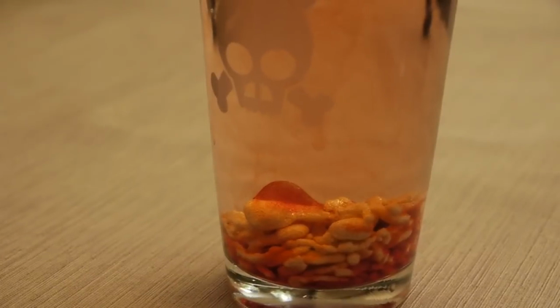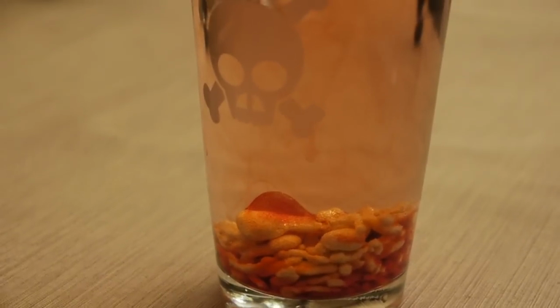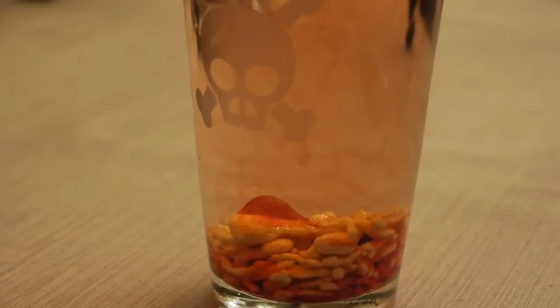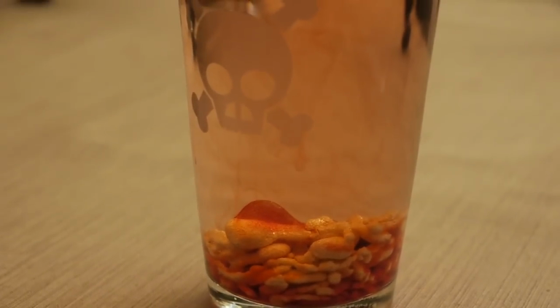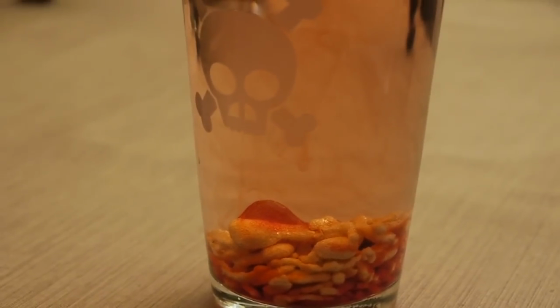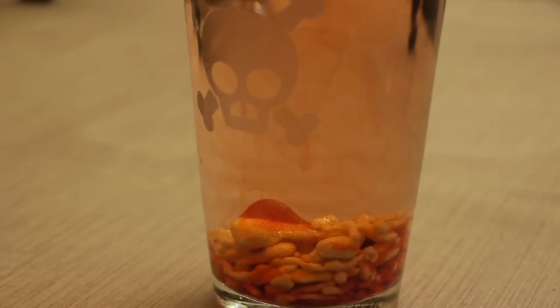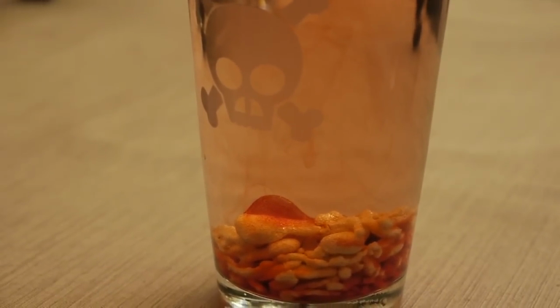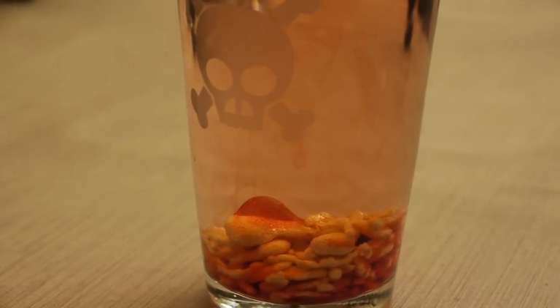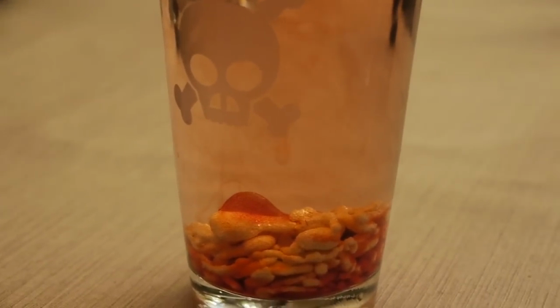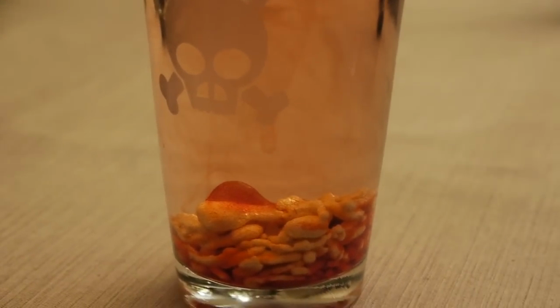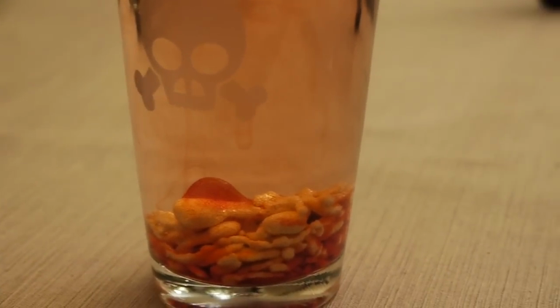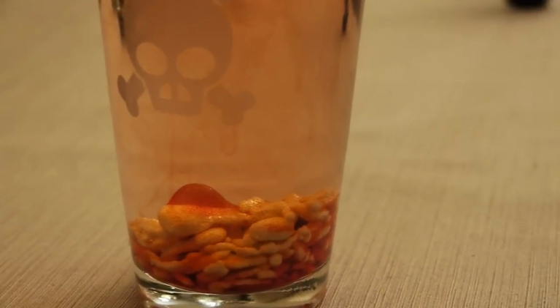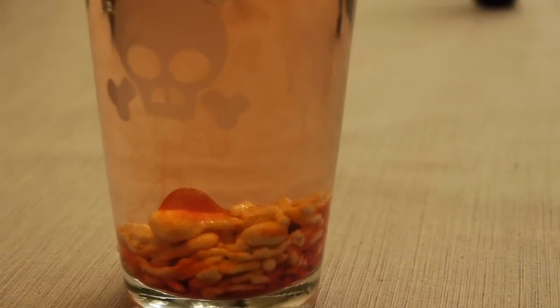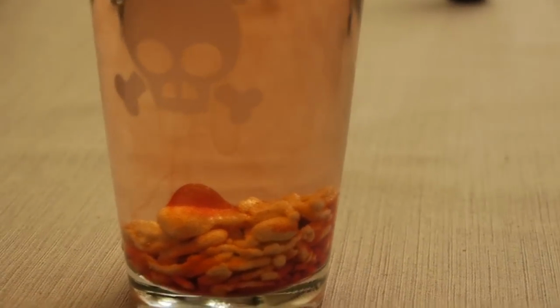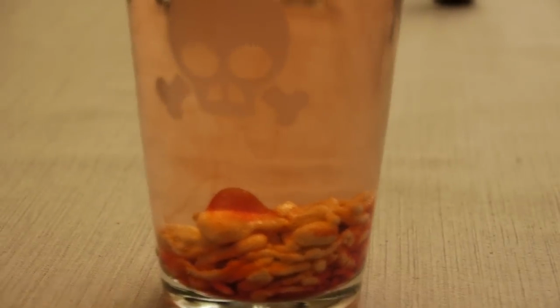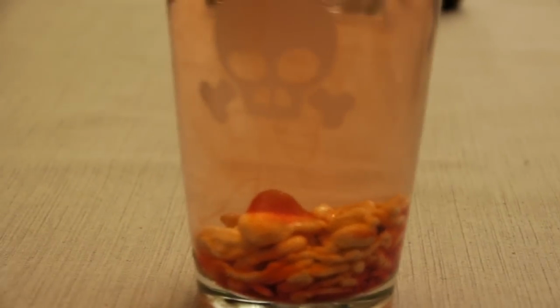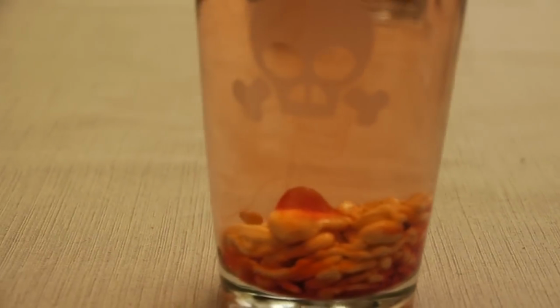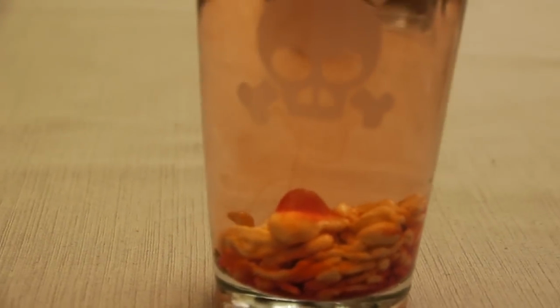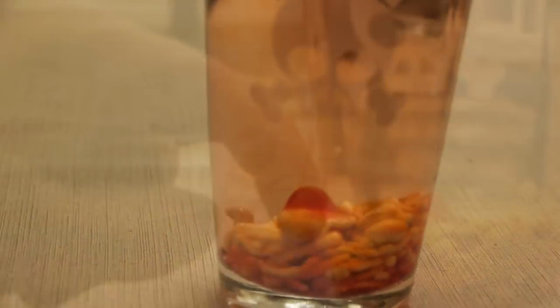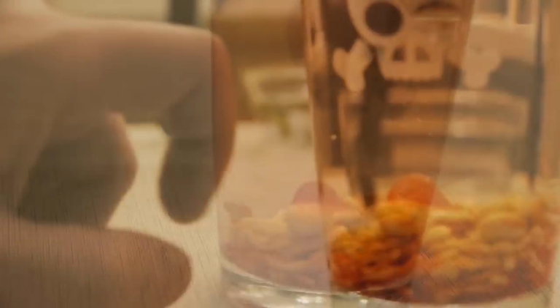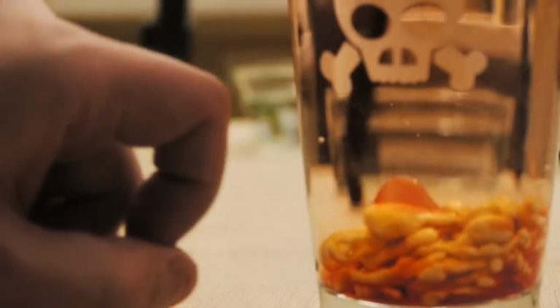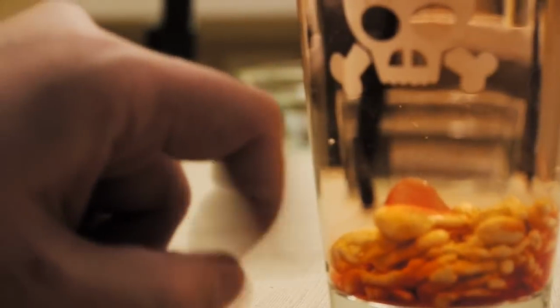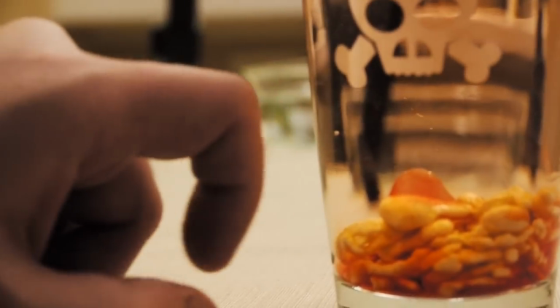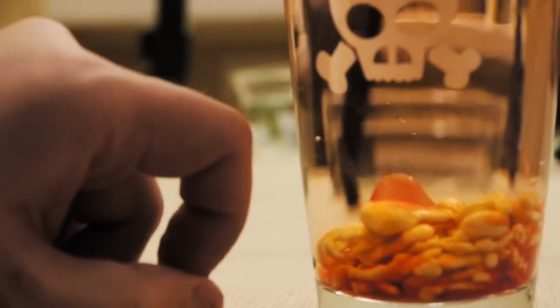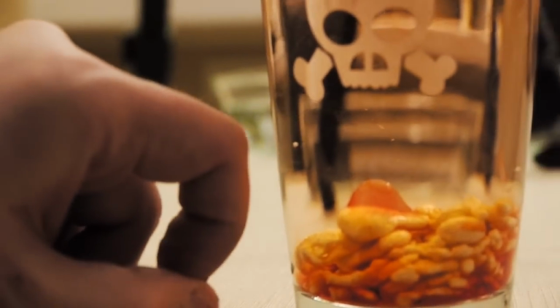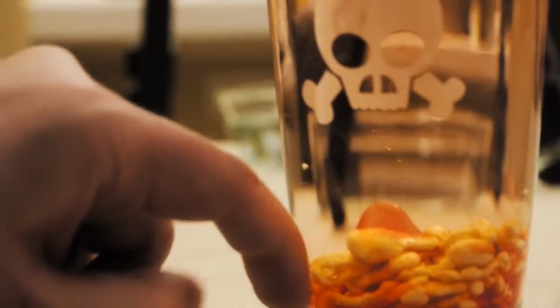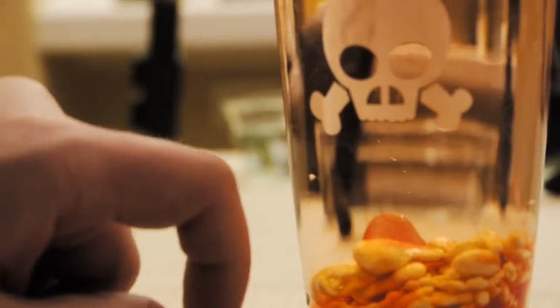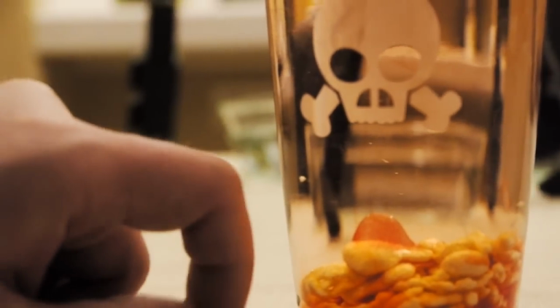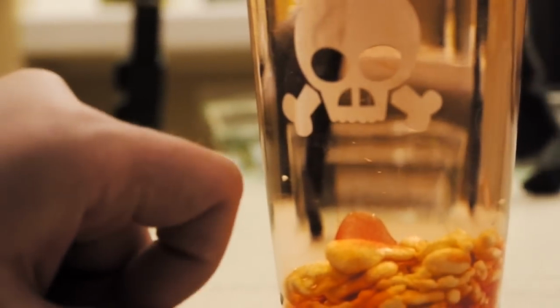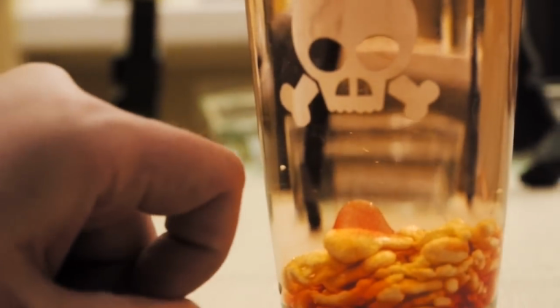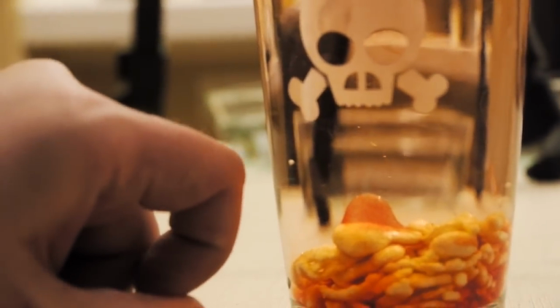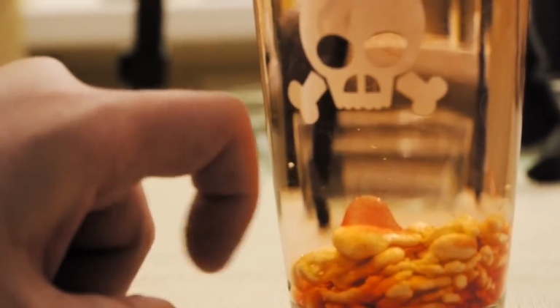Sometimes there just isn't enough bonding action going on. As you can see here, if I flick the glass, this bit of oil is going to float right back up to the top.